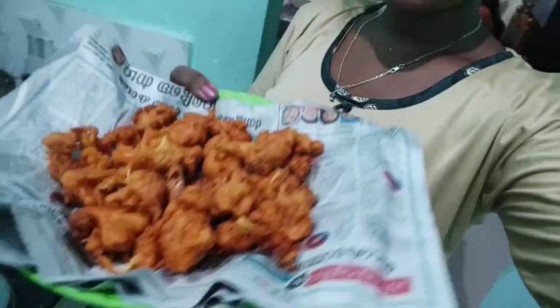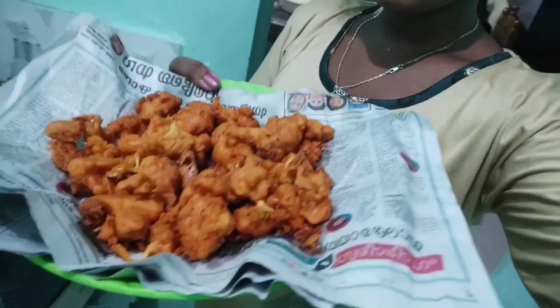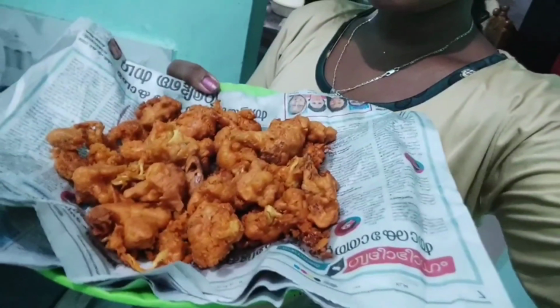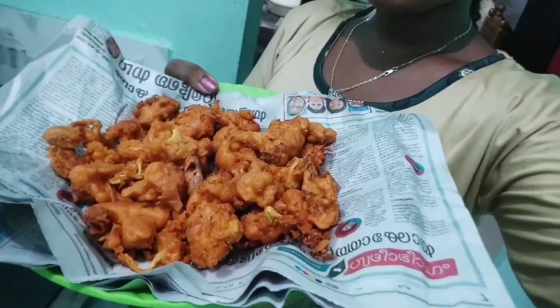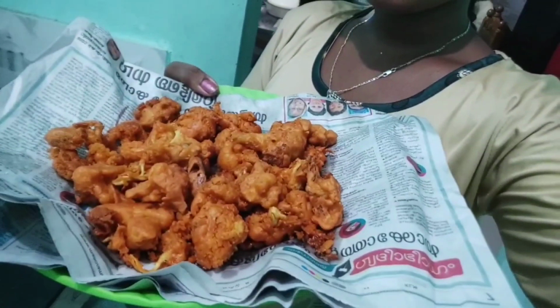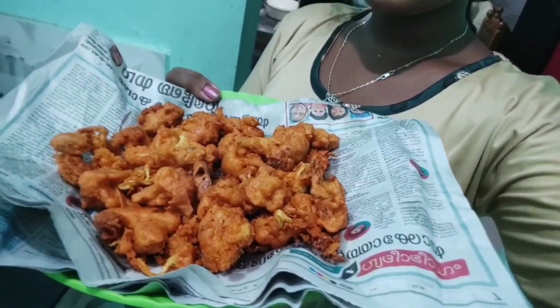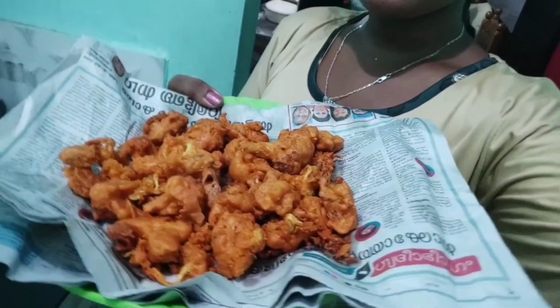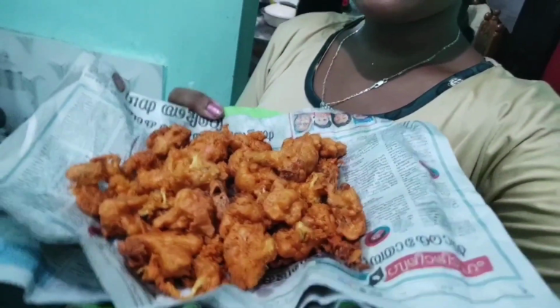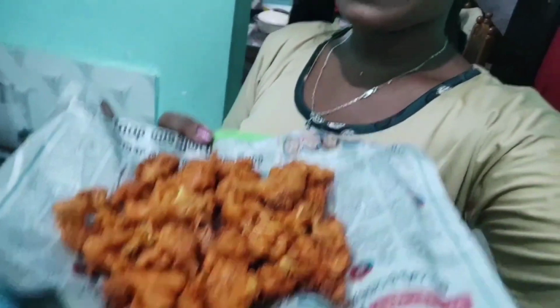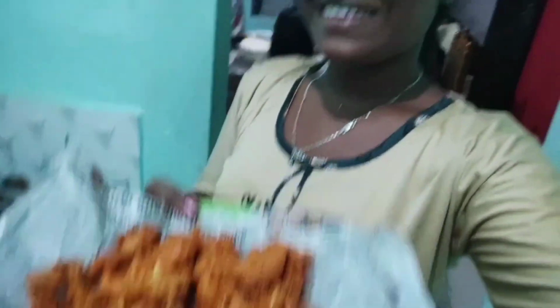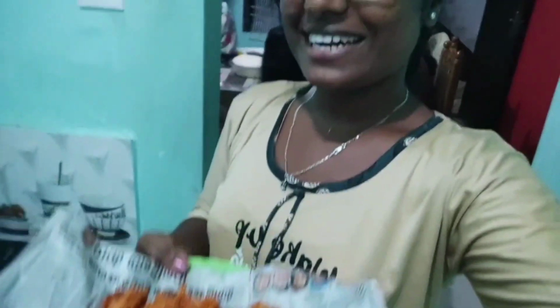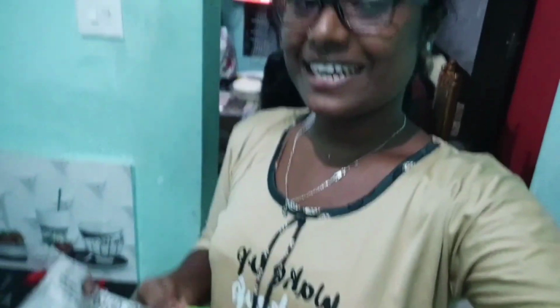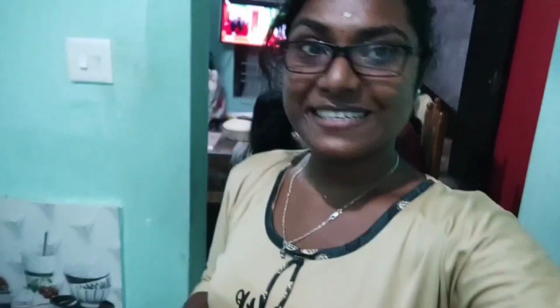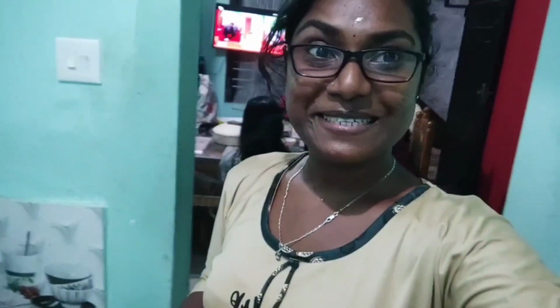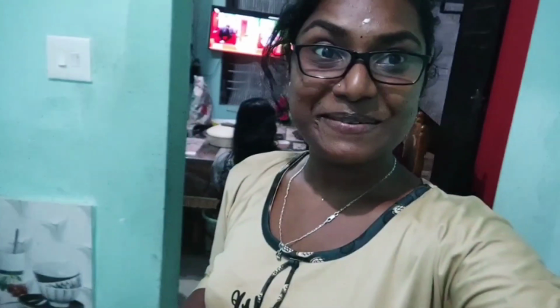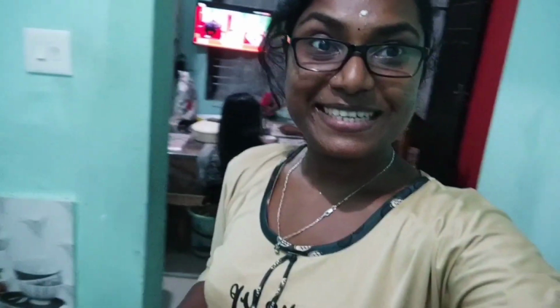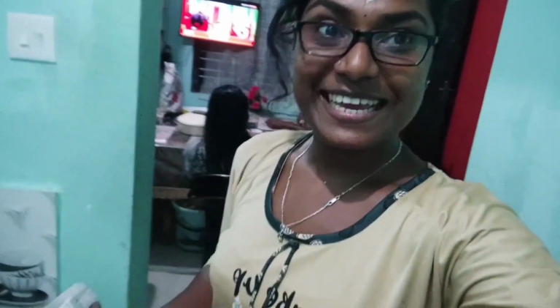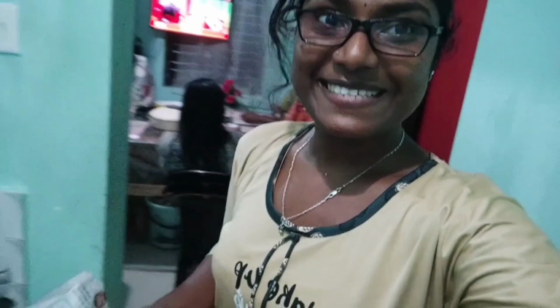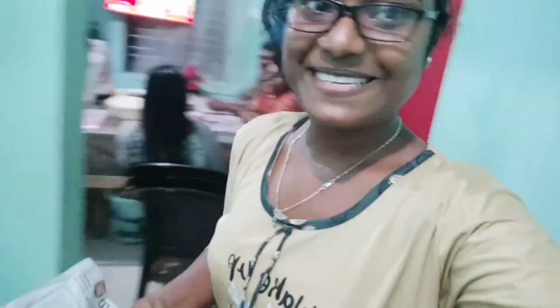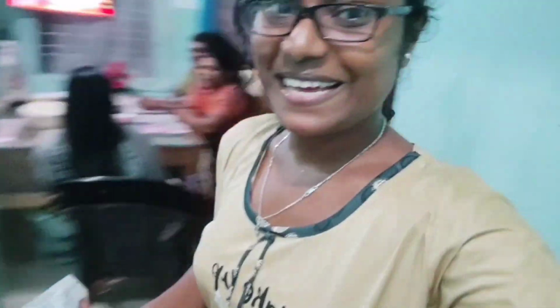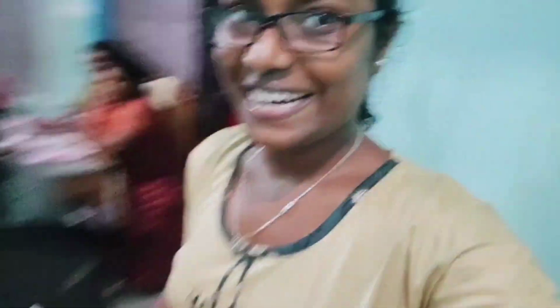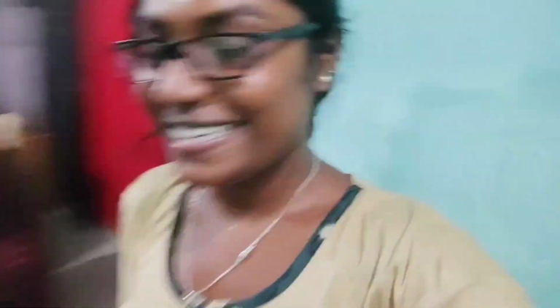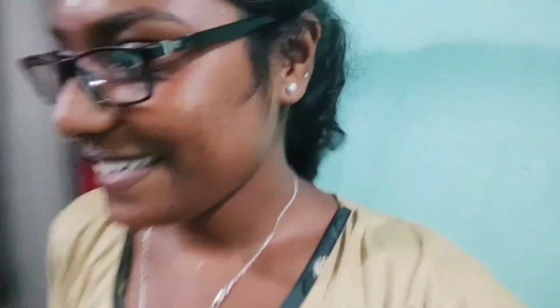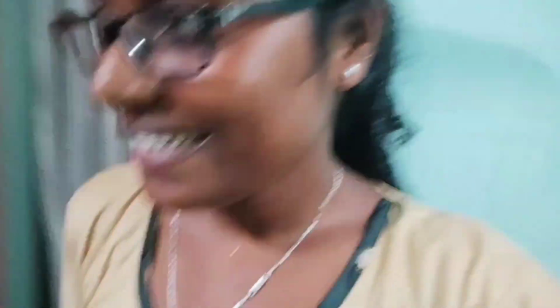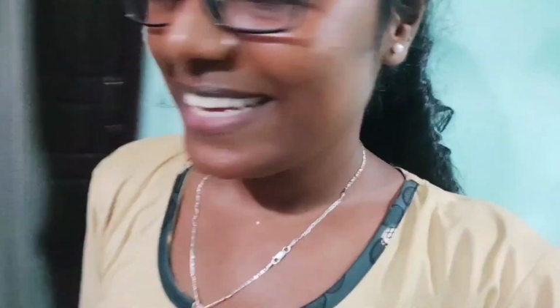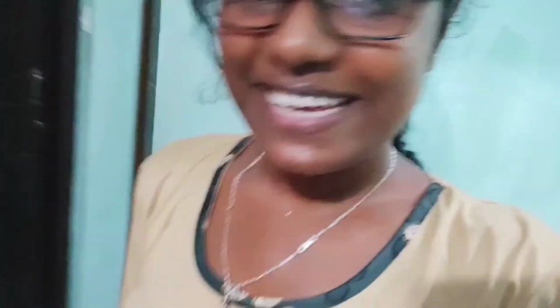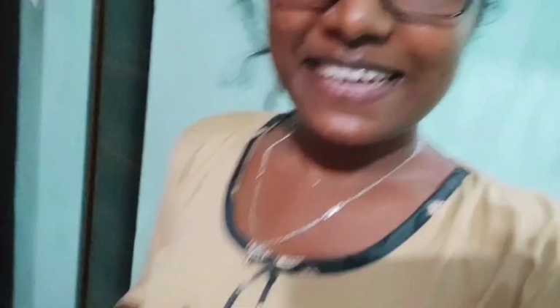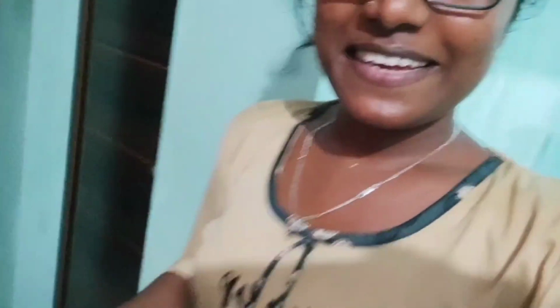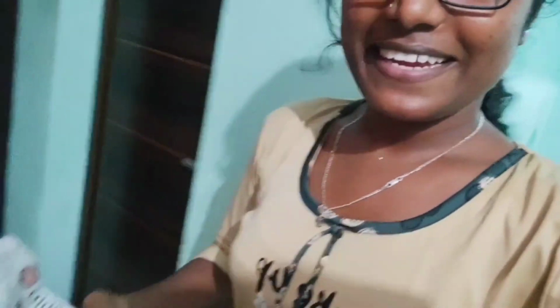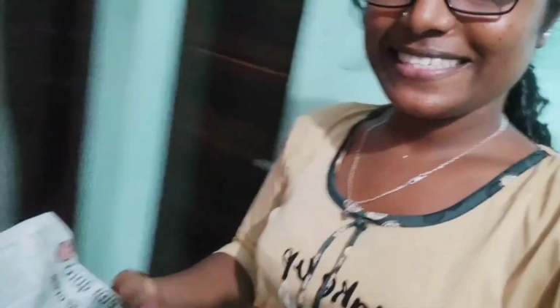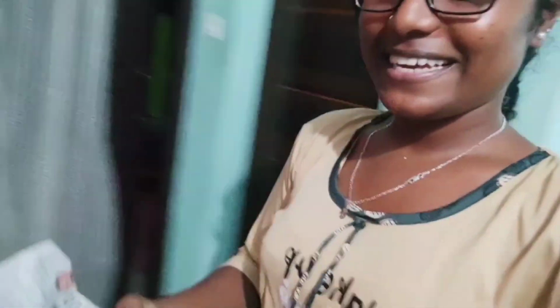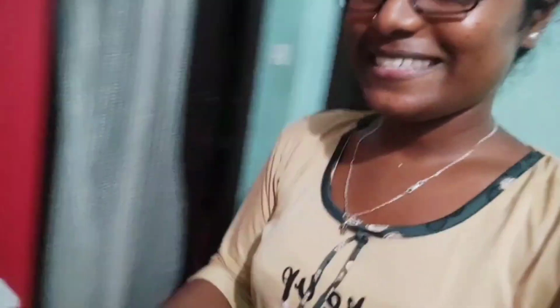The cauliflower is ready. Let's taste it — I am so excited!